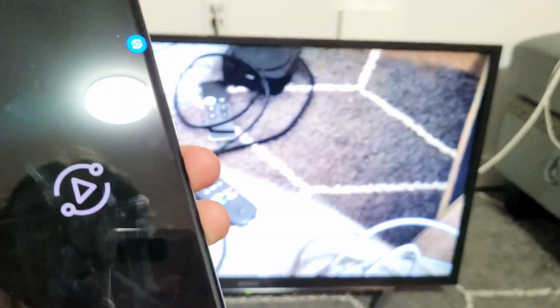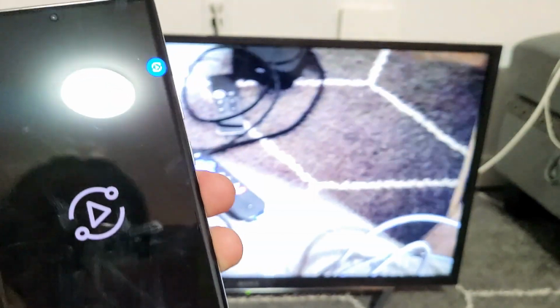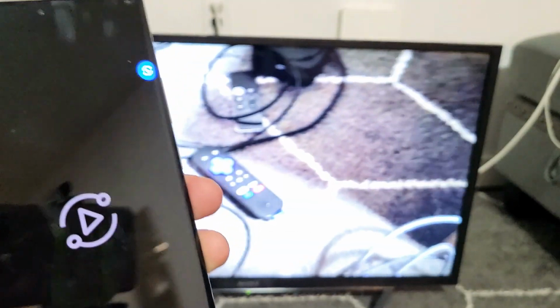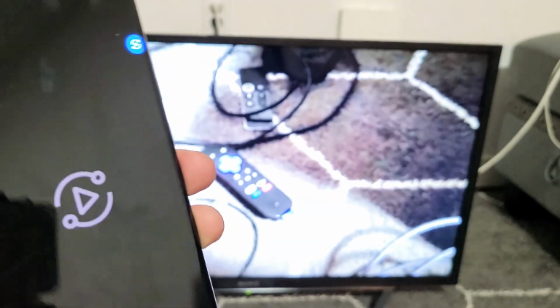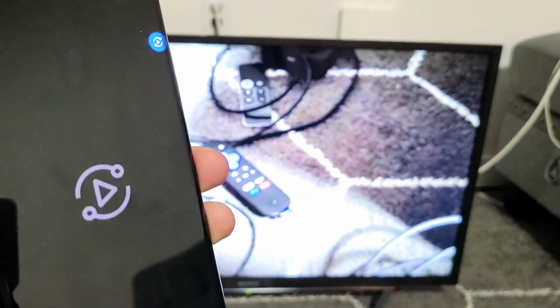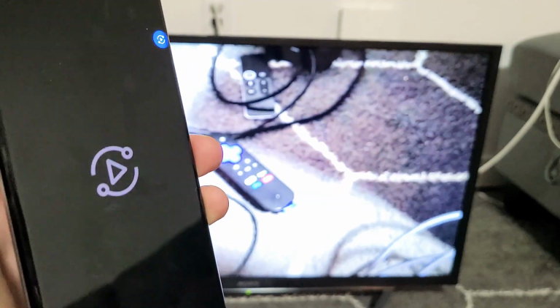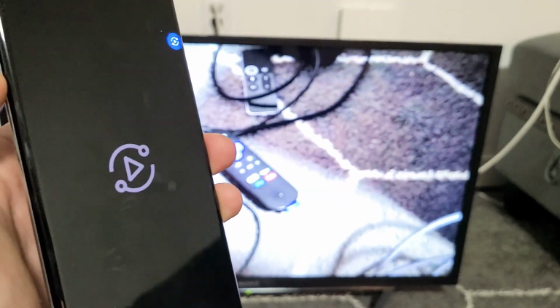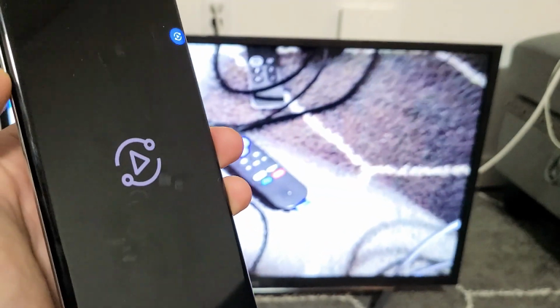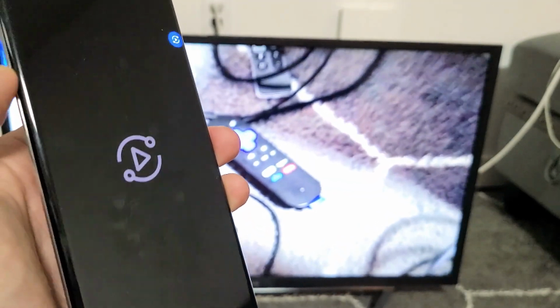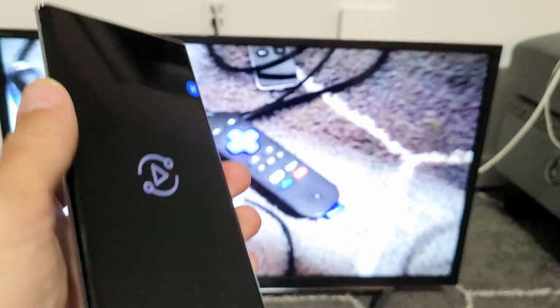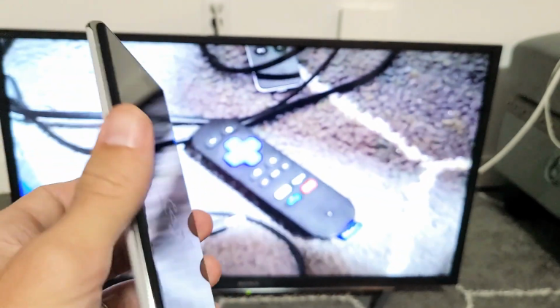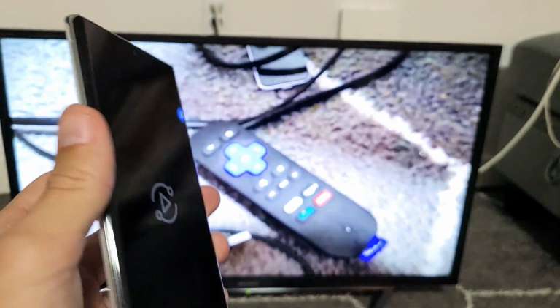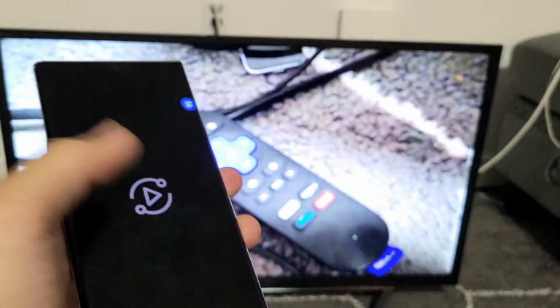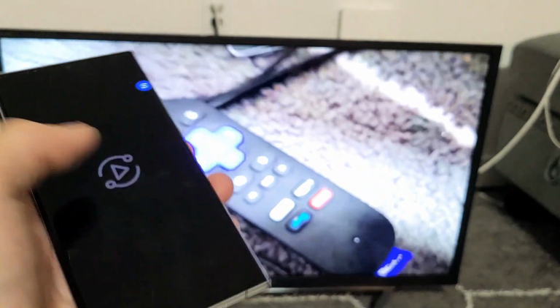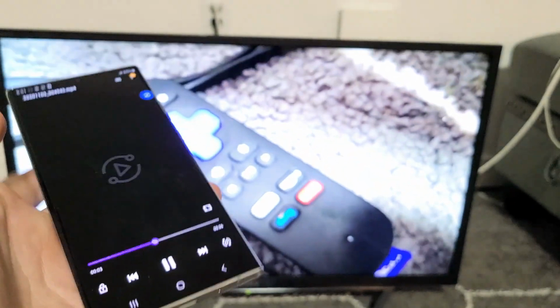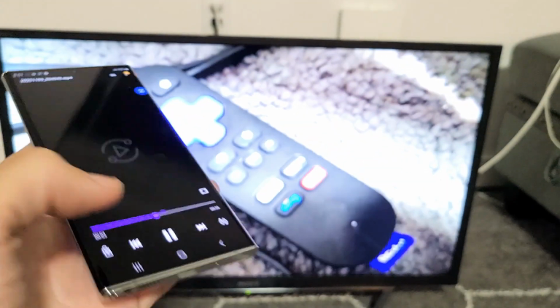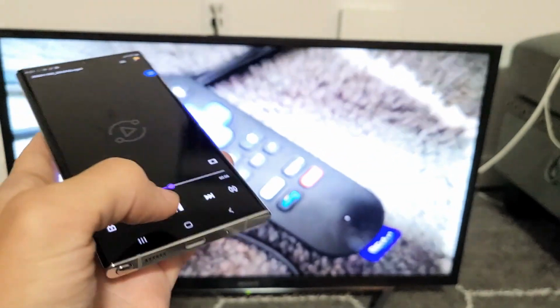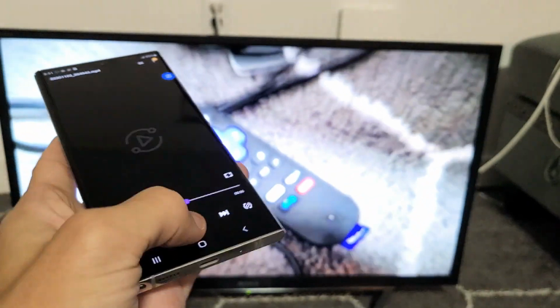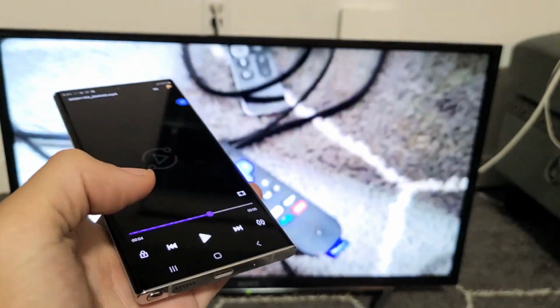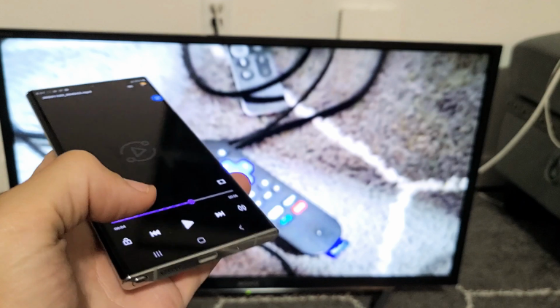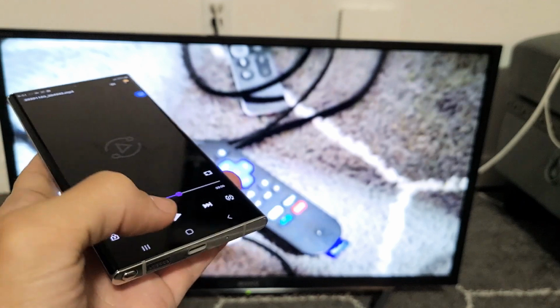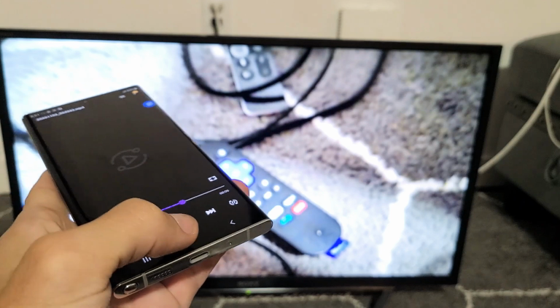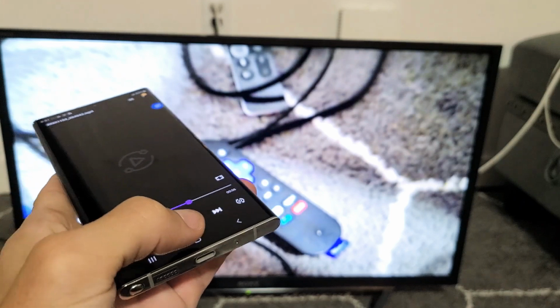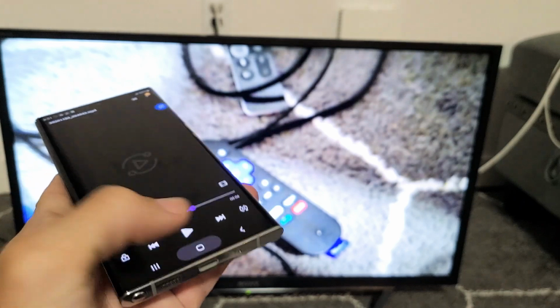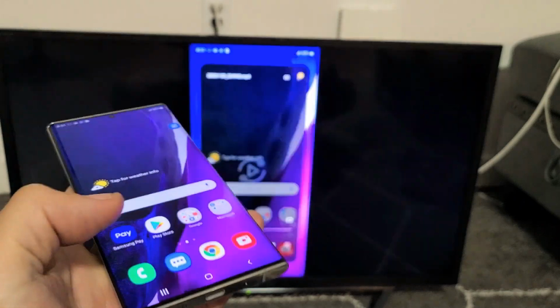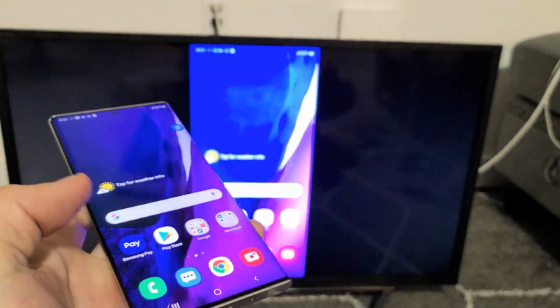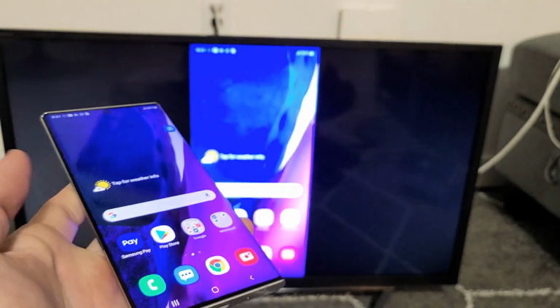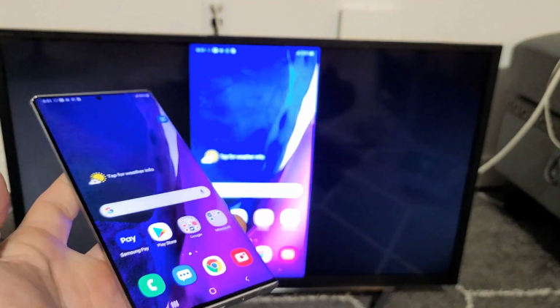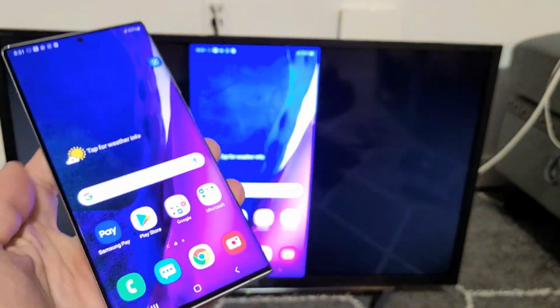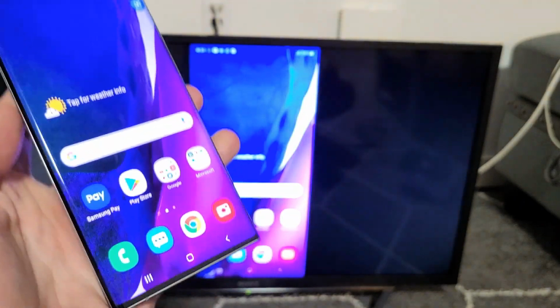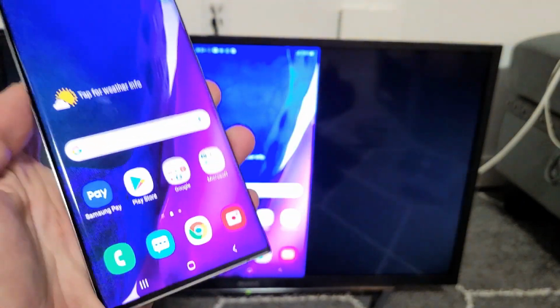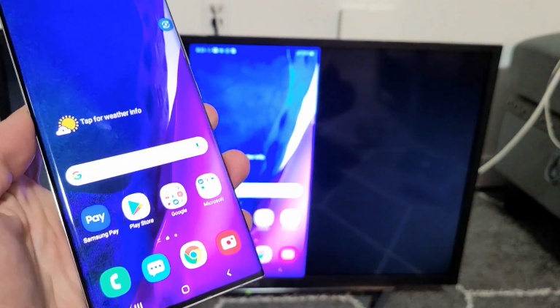Now if I go ahead and play that same video again, you can hear that the audio is now actually coming out of my phone instead of the TV.